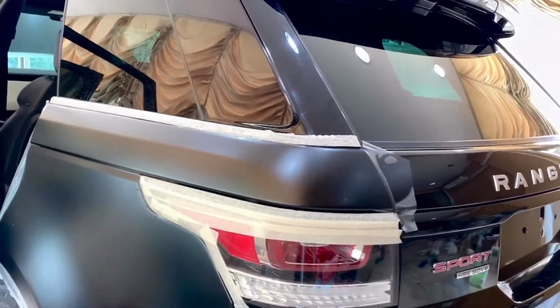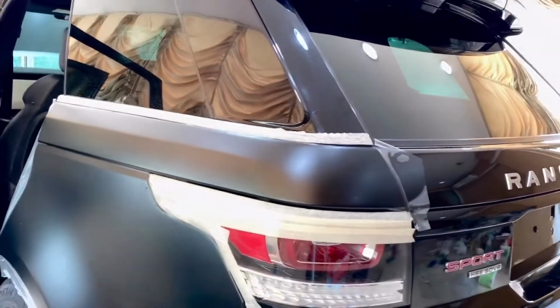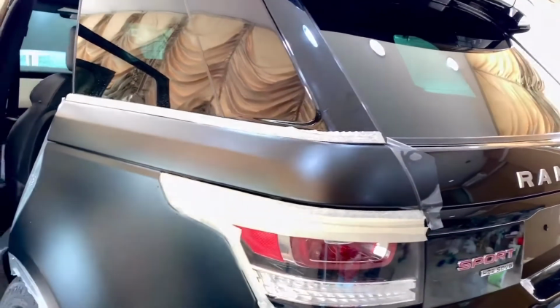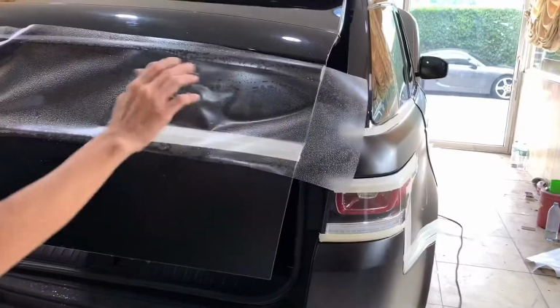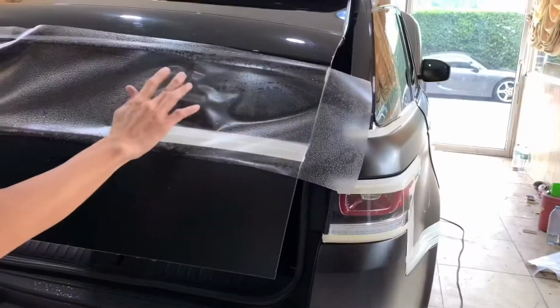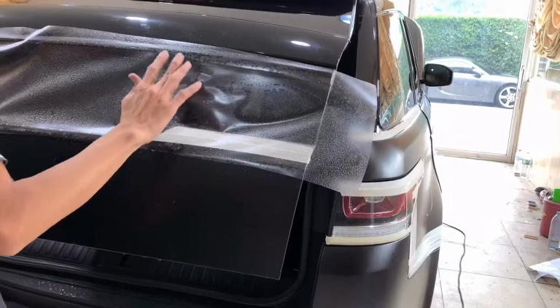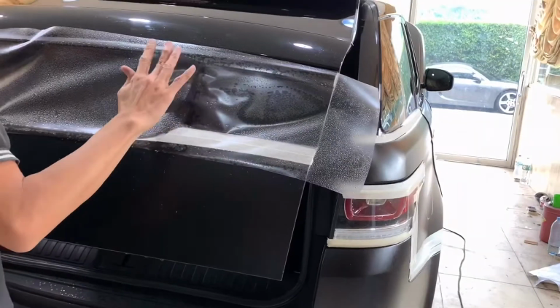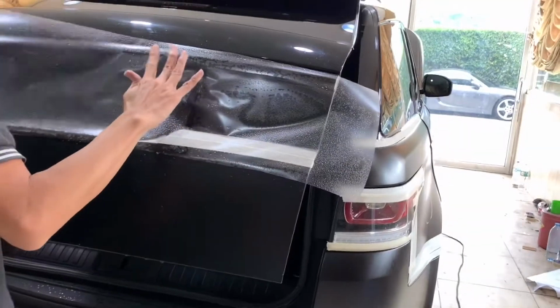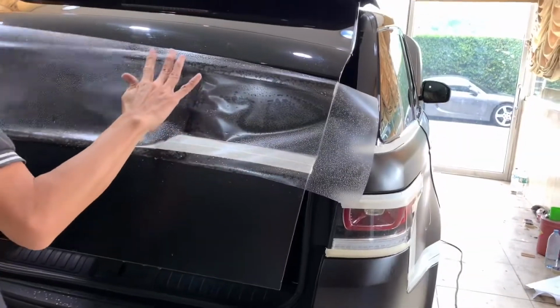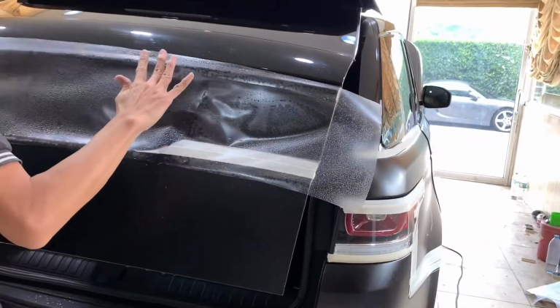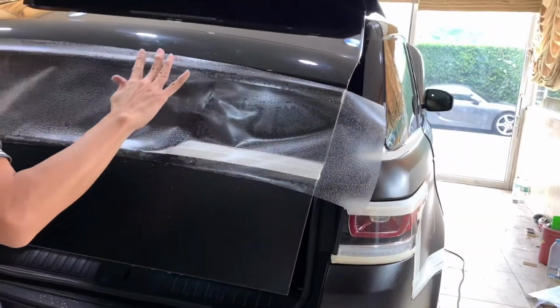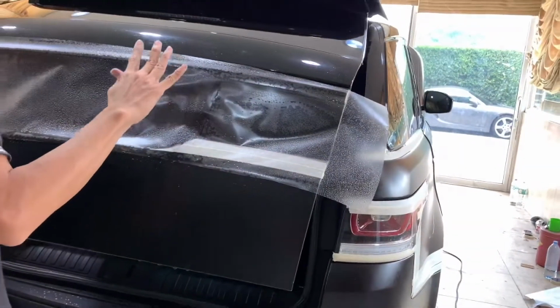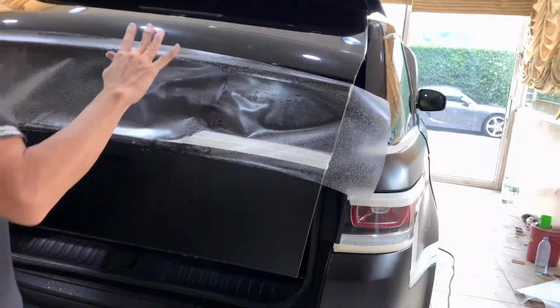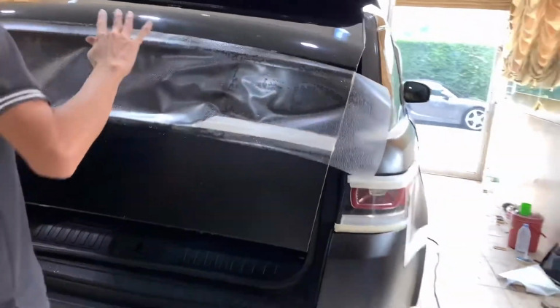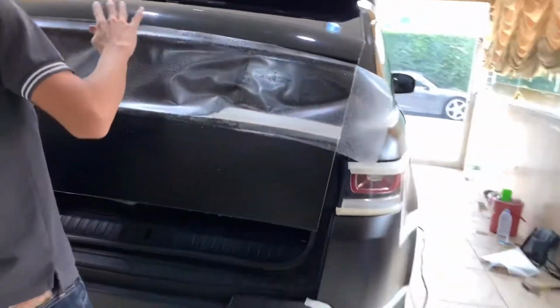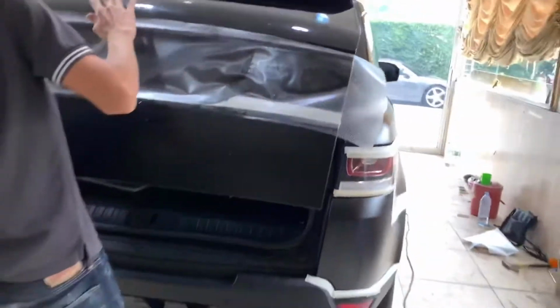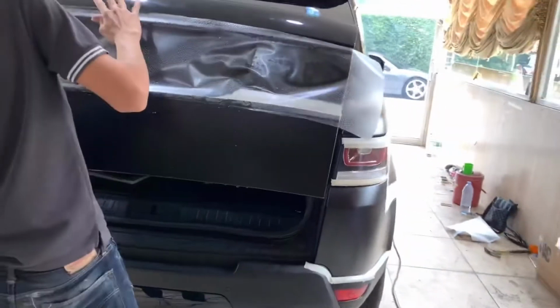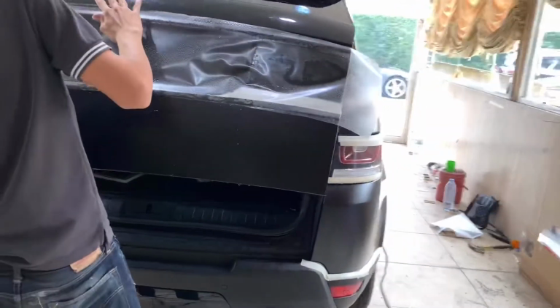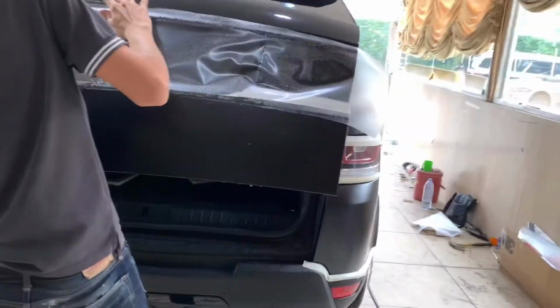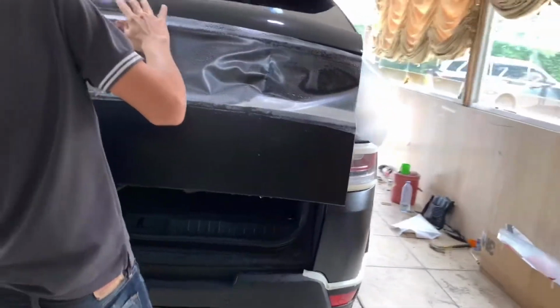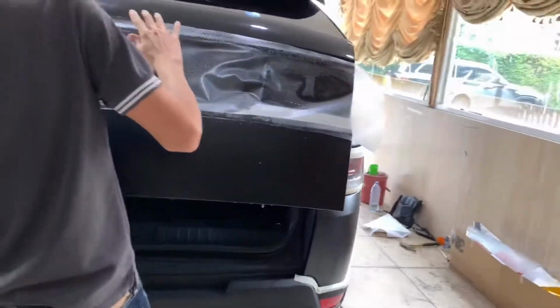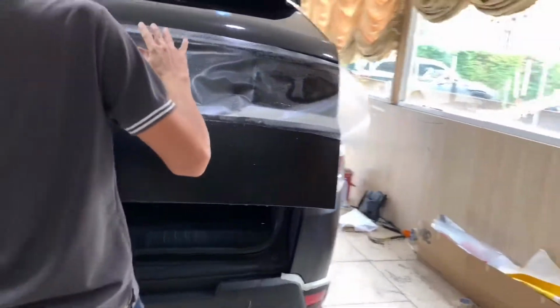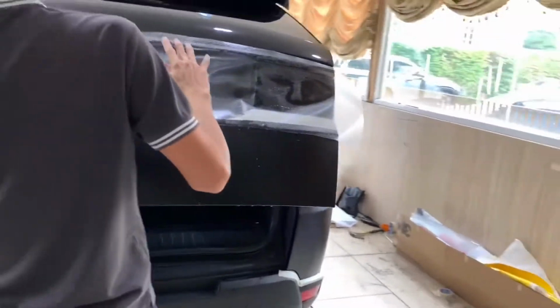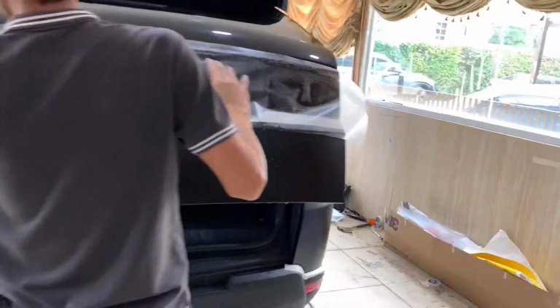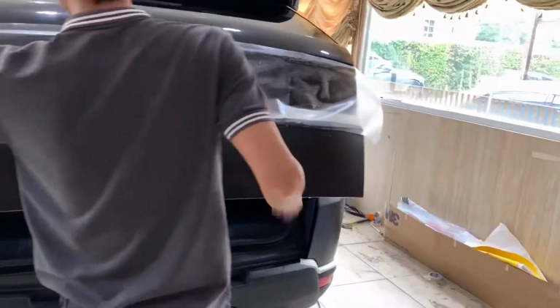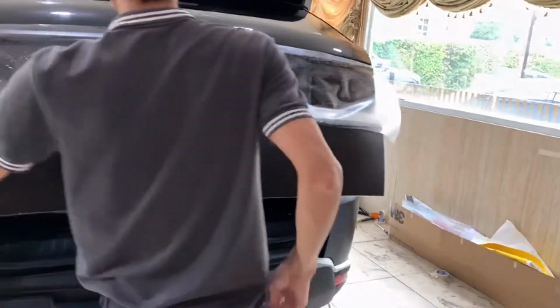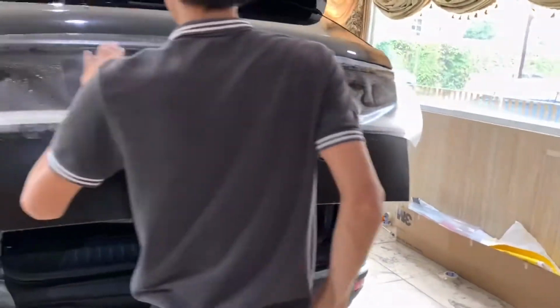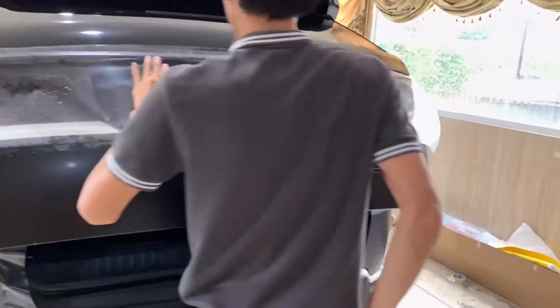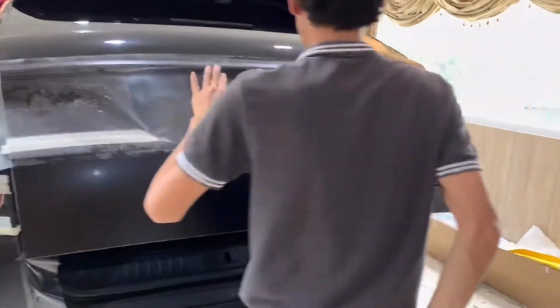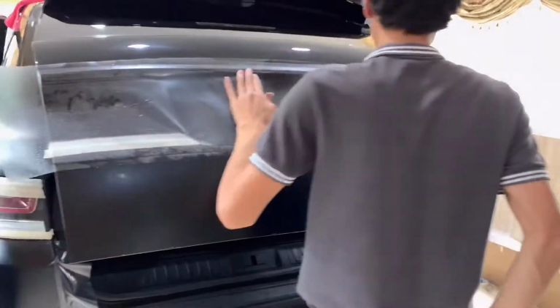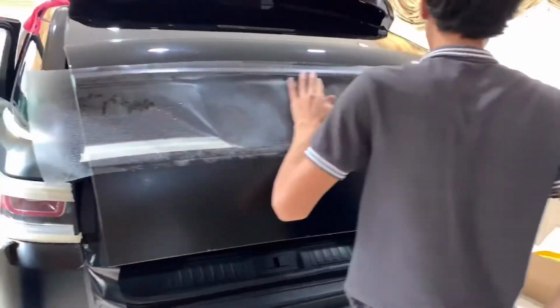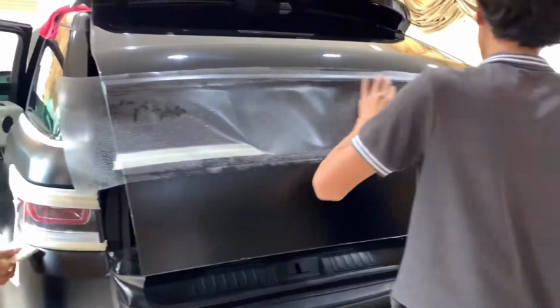Satin matte clear stone protection film wrapping on trunk area of Range Rover Evoque.